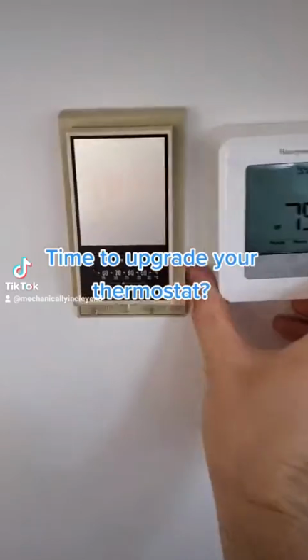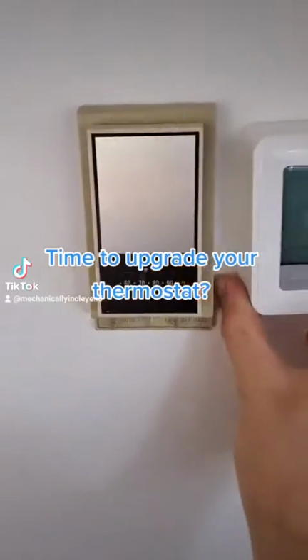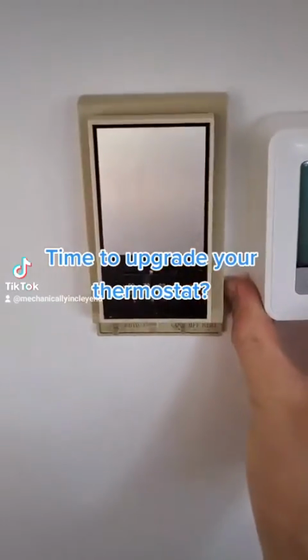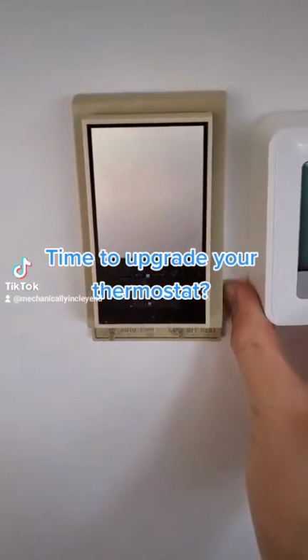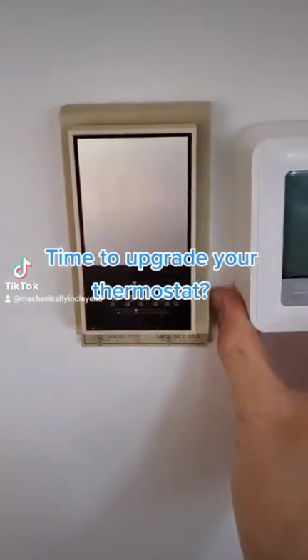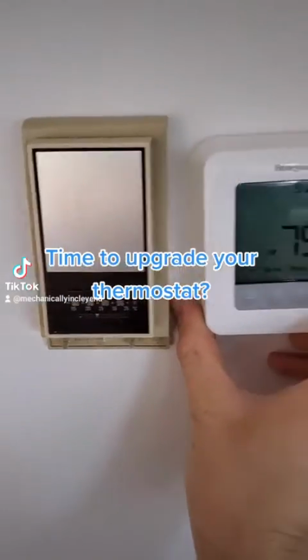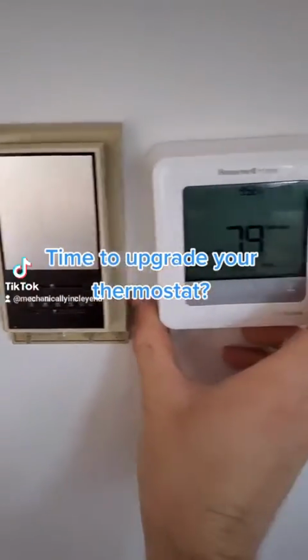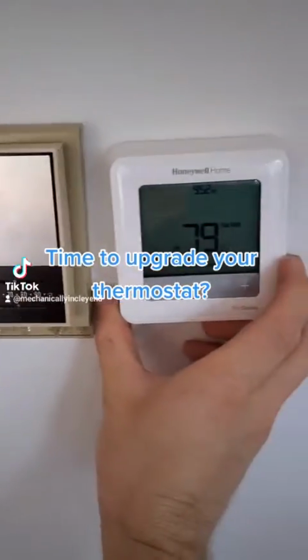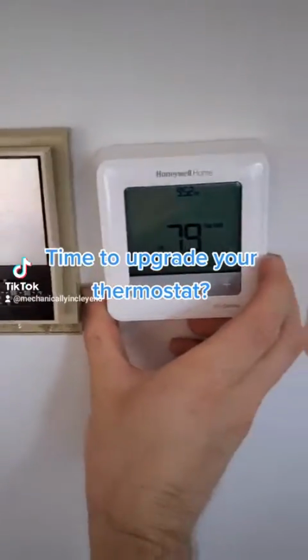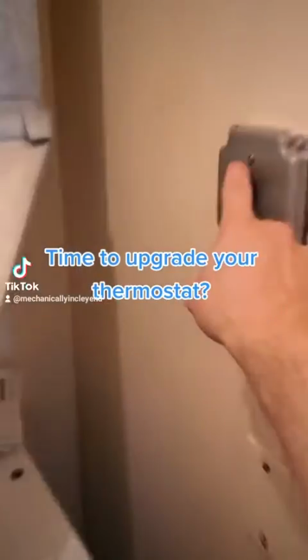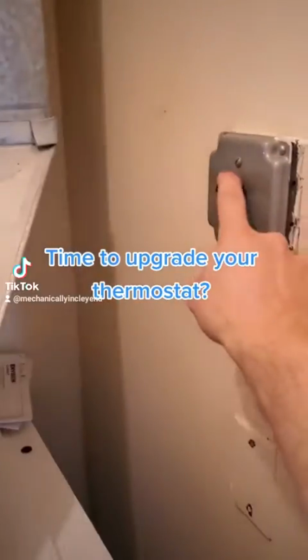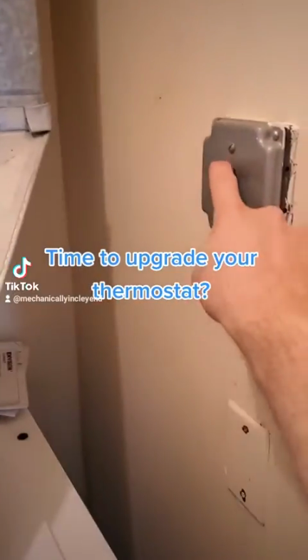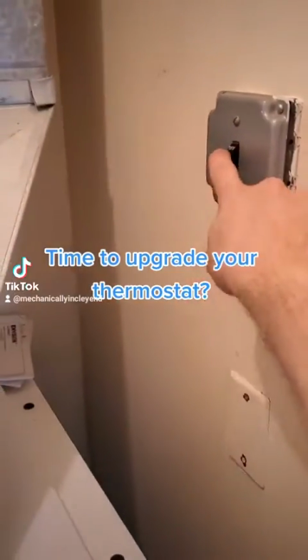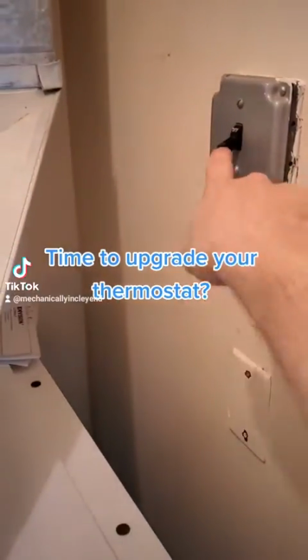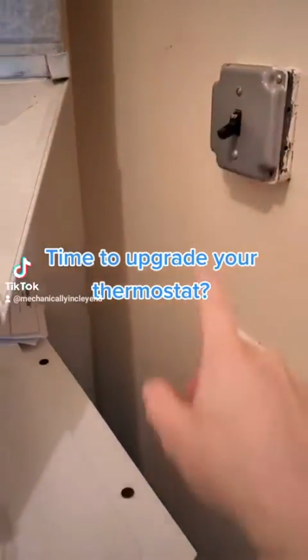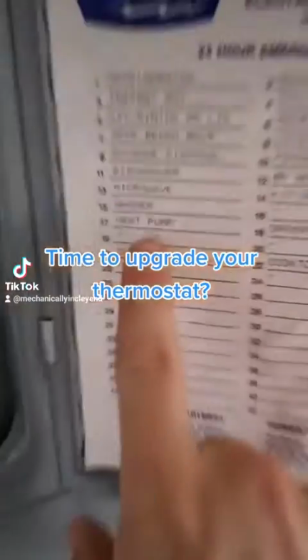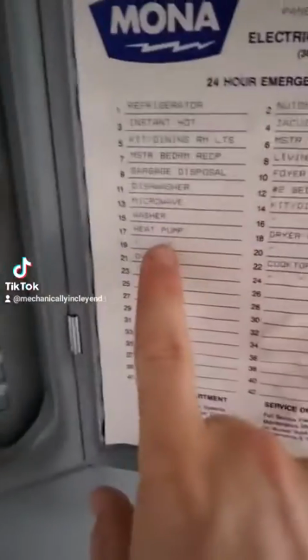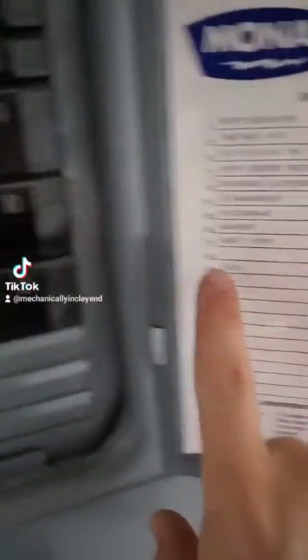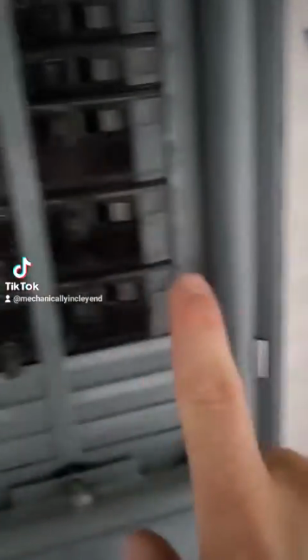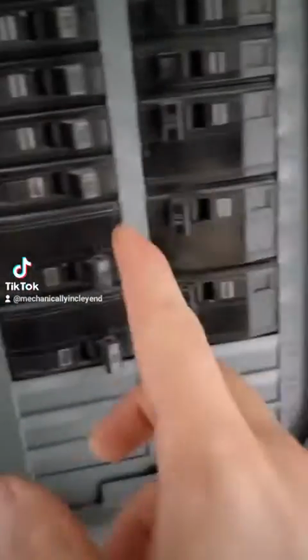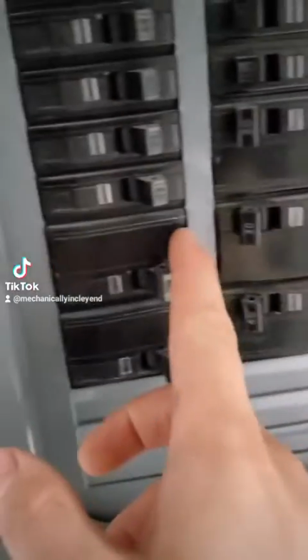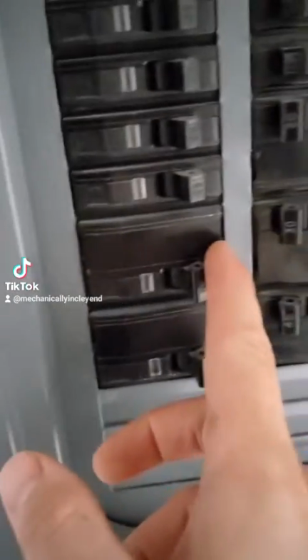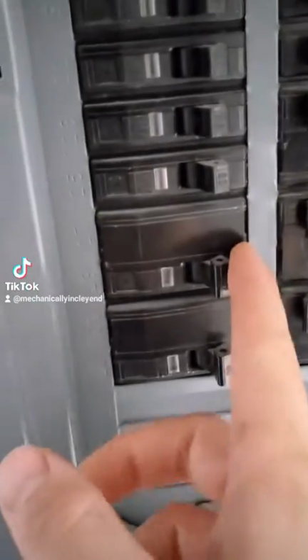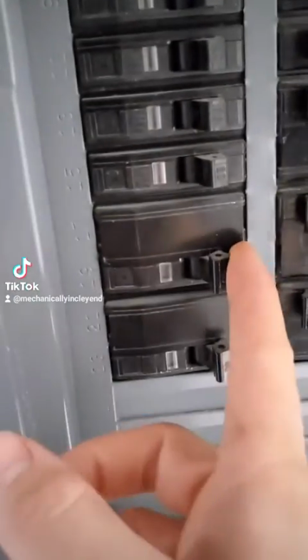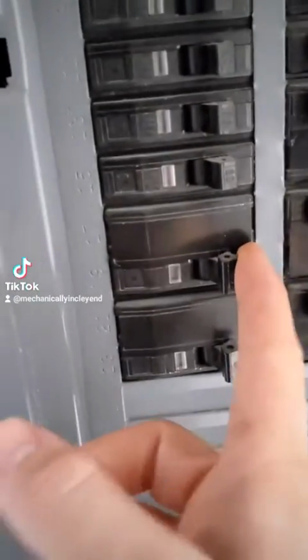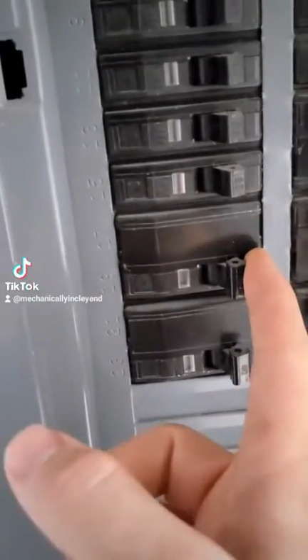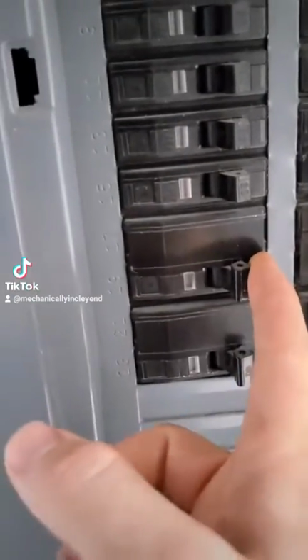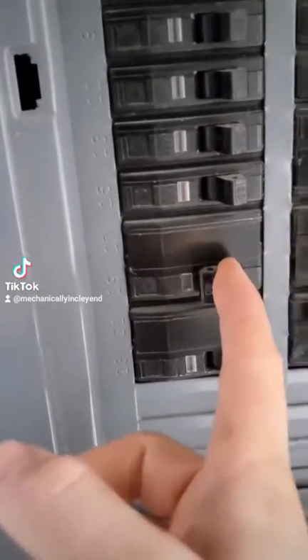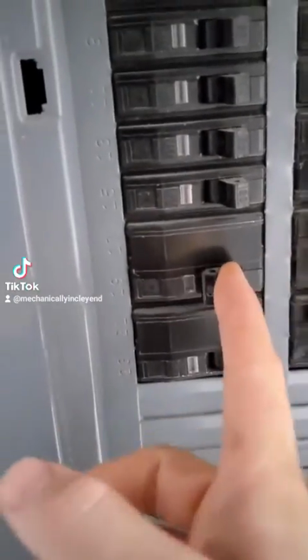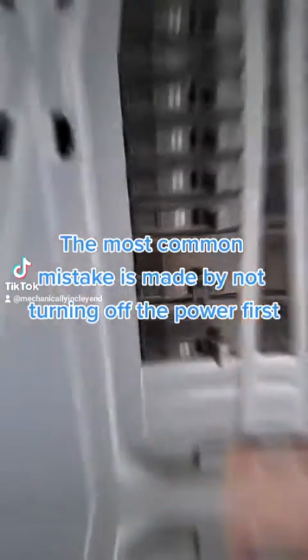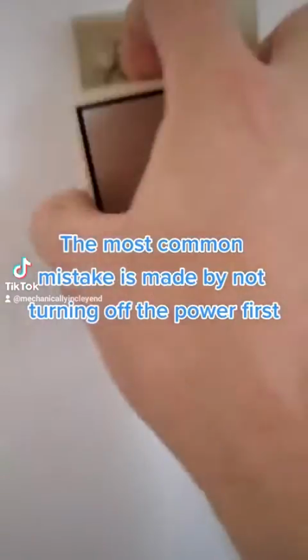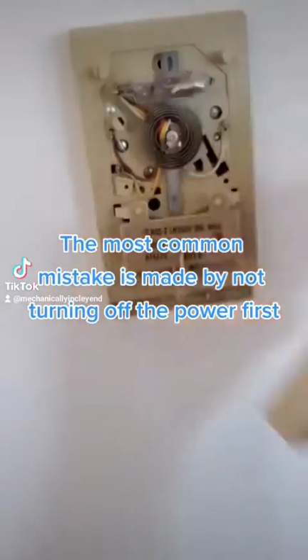If you want to save electricity and improve your quality of life, consider installing a programmable or Wi-Fi thermostat by Honeywell.